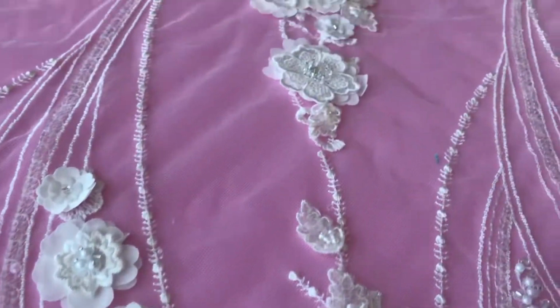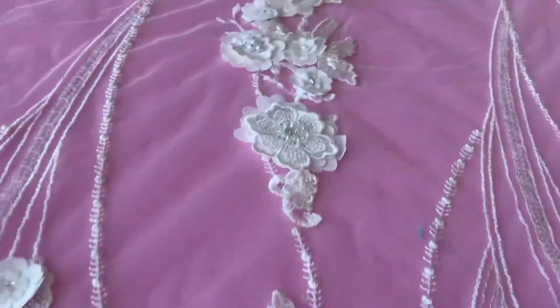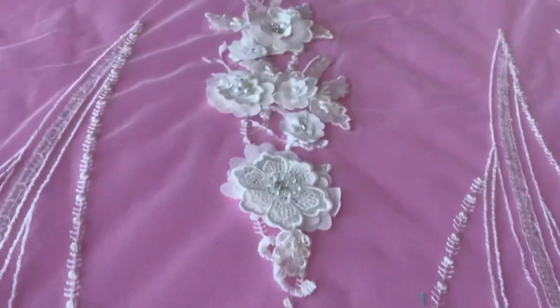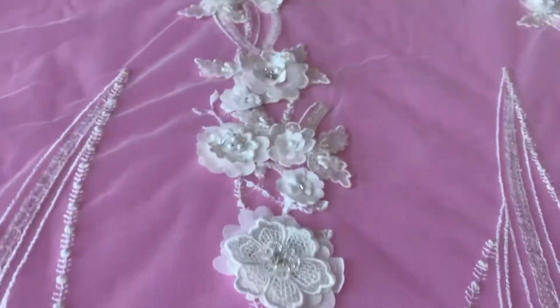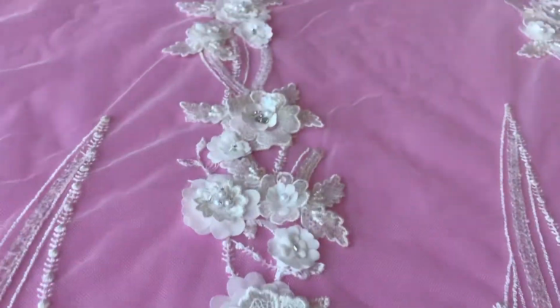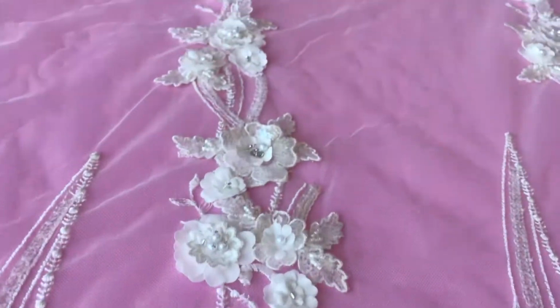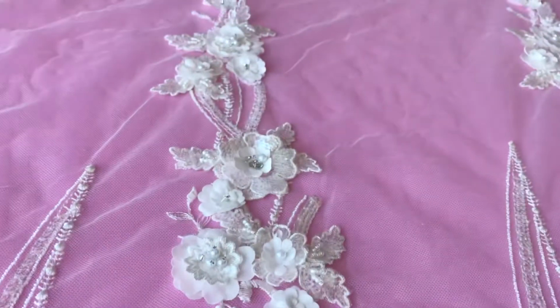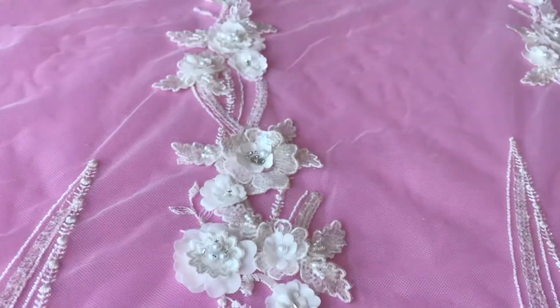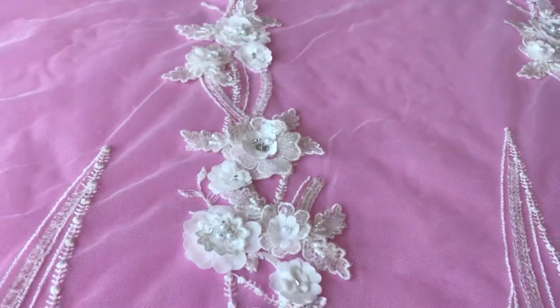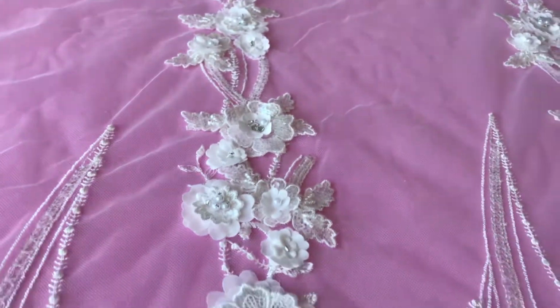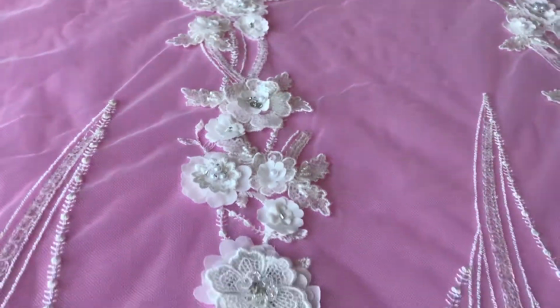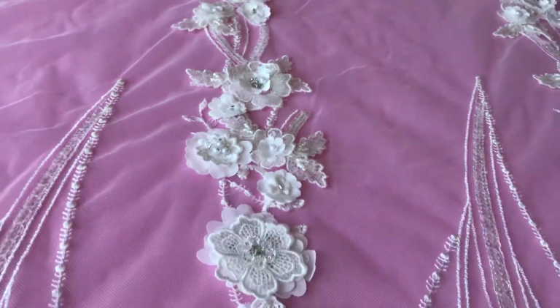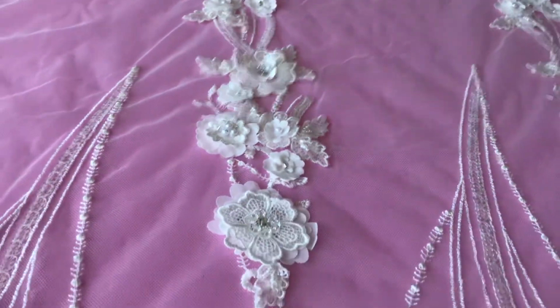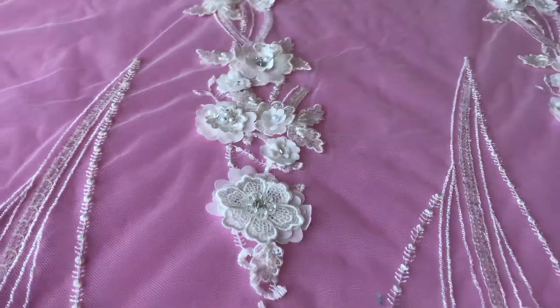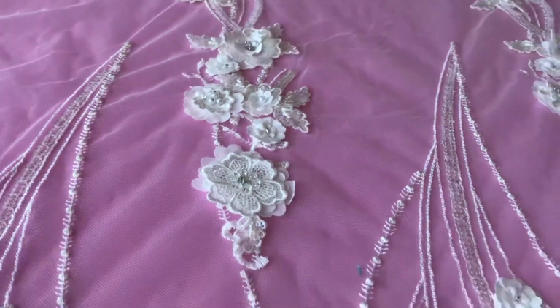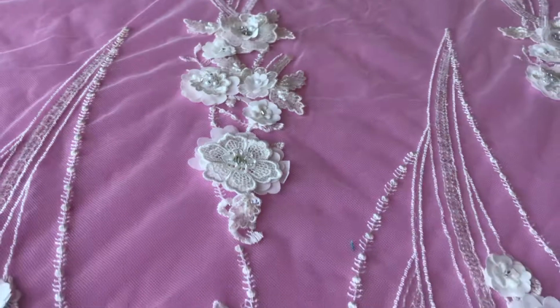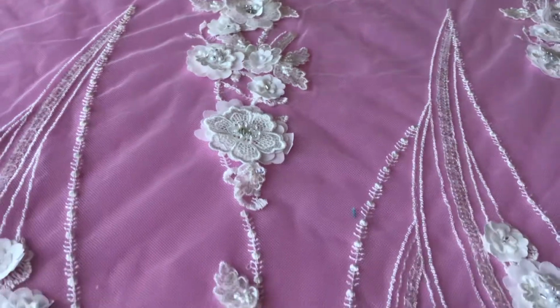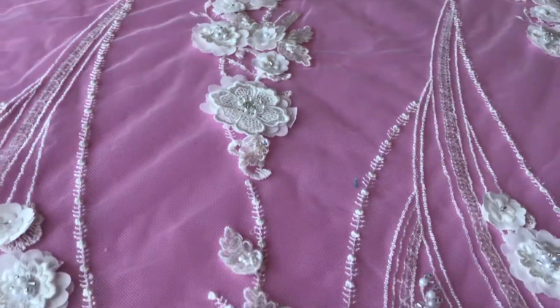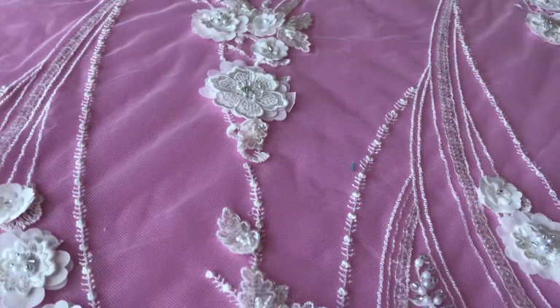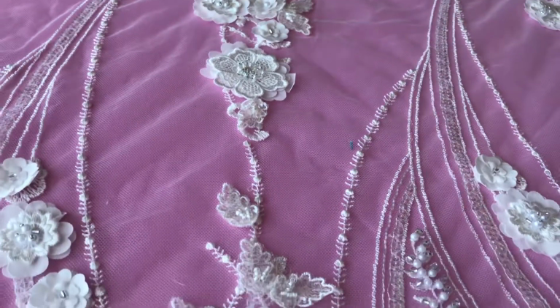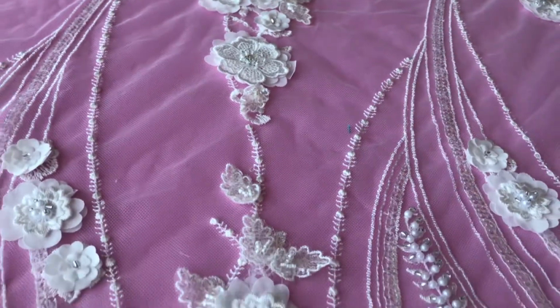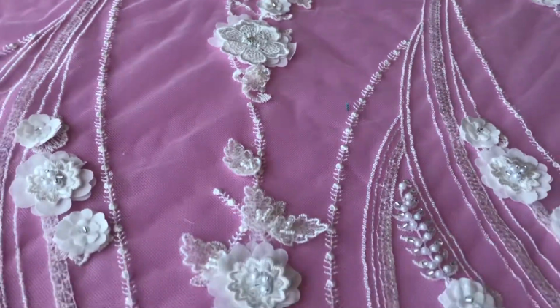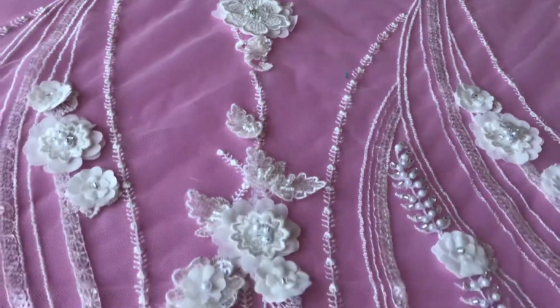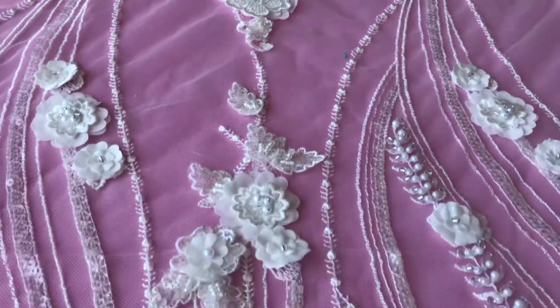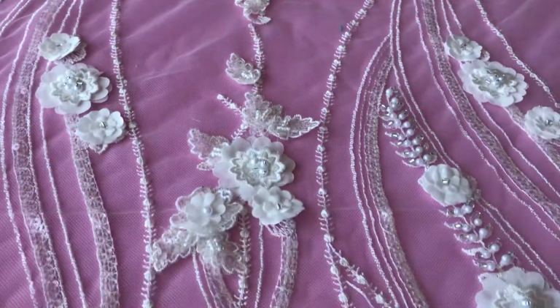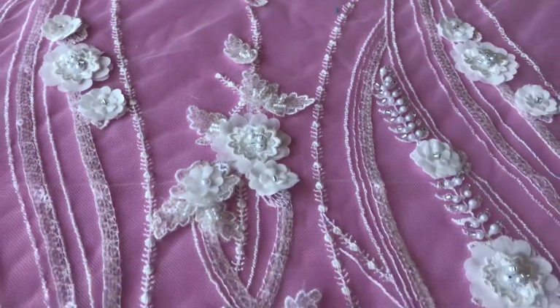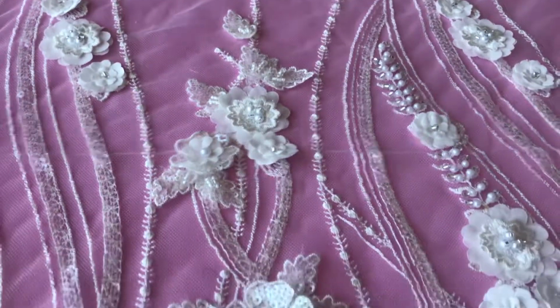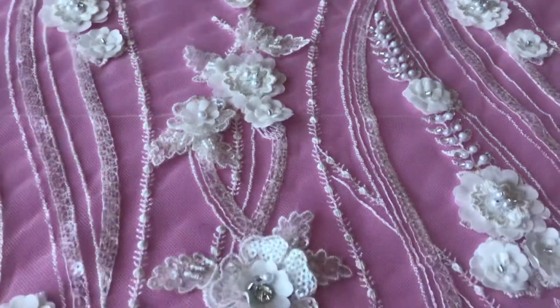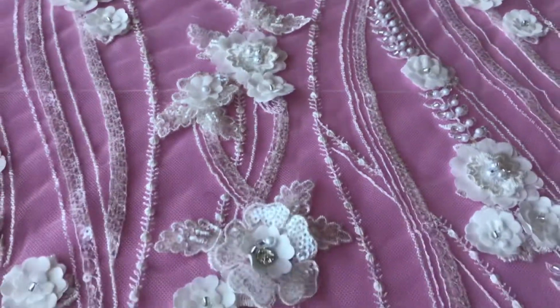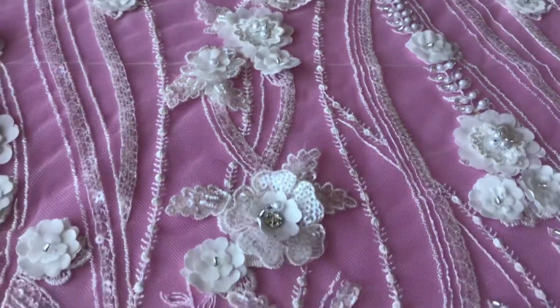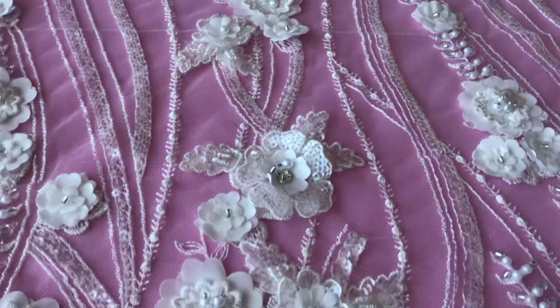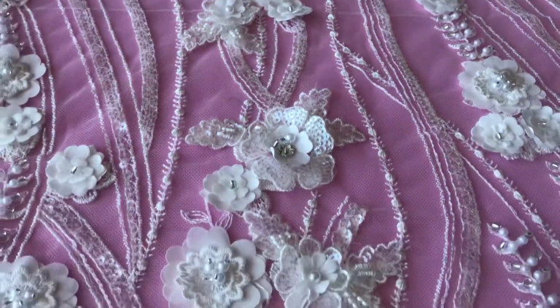It's a really stunning statement lace, Blake. Although we see it here in ivory we do also offer it in champagne.